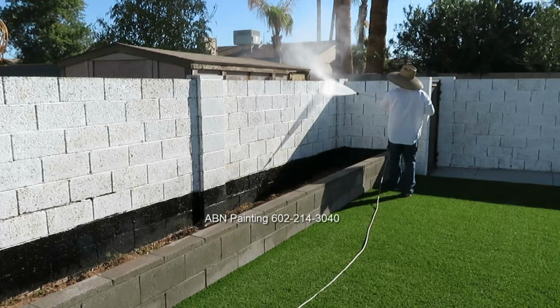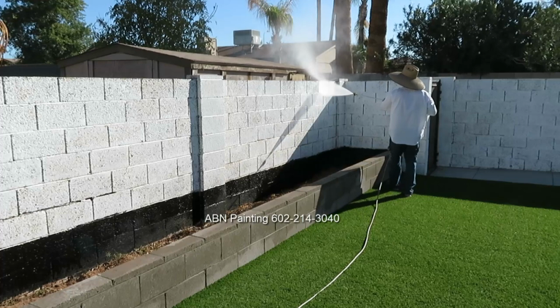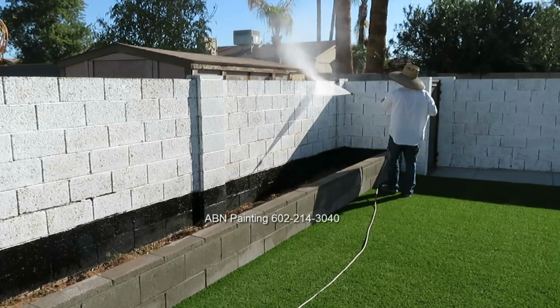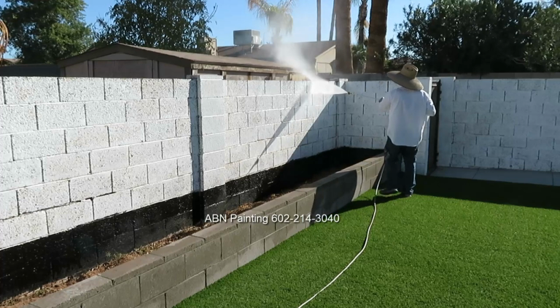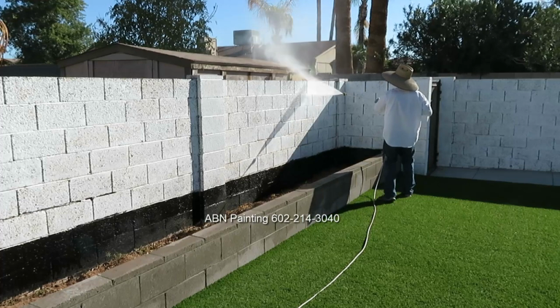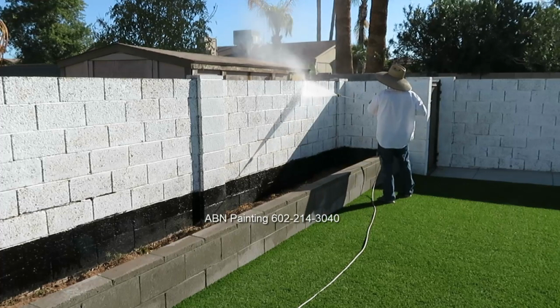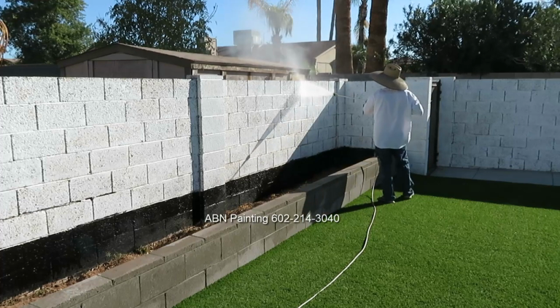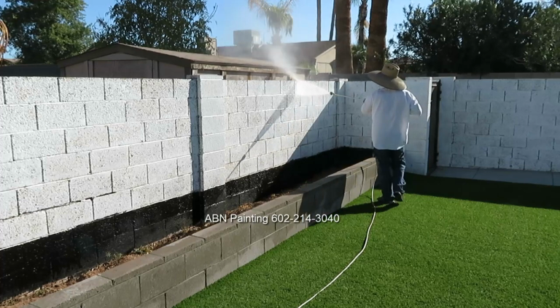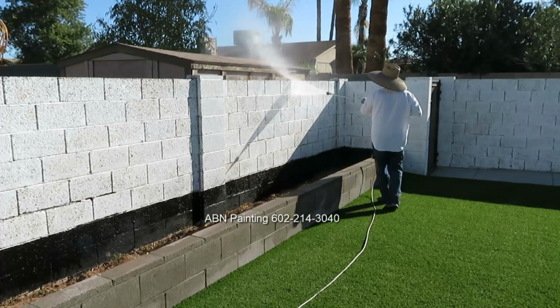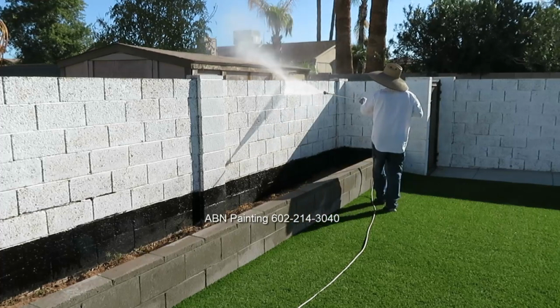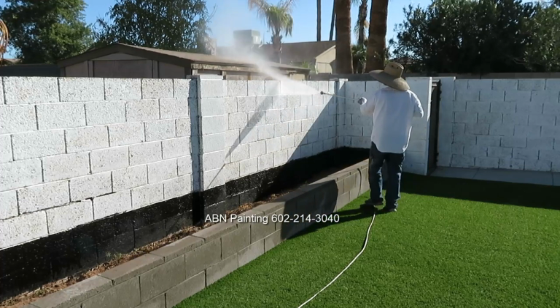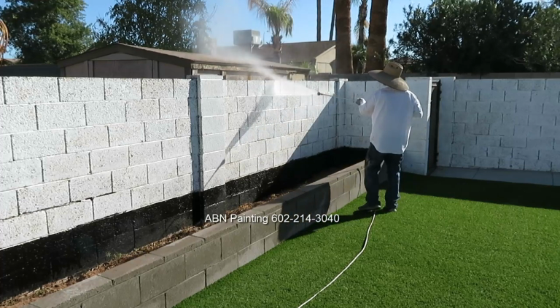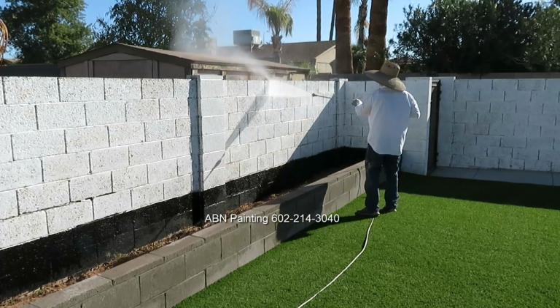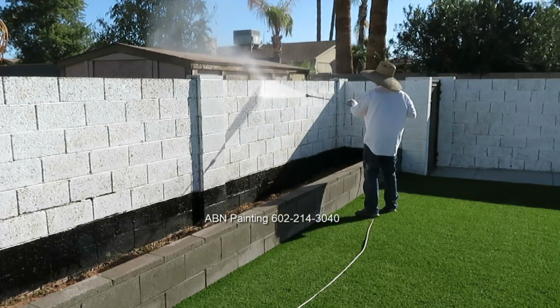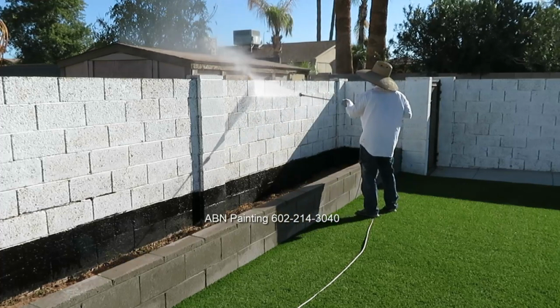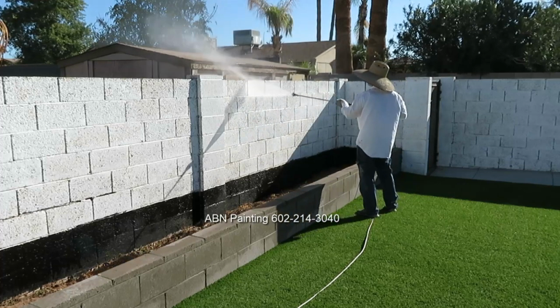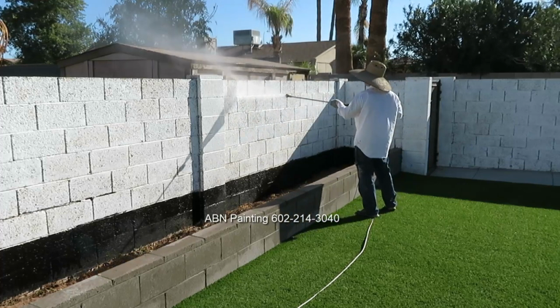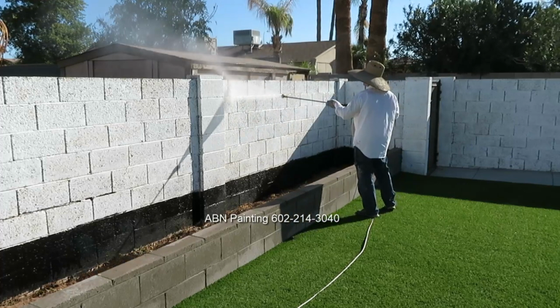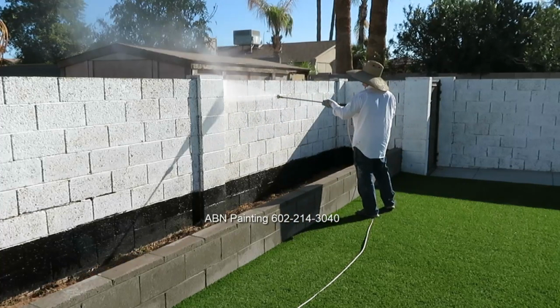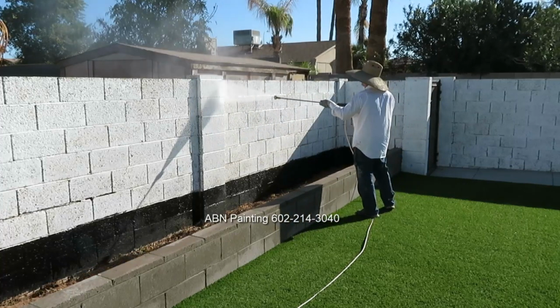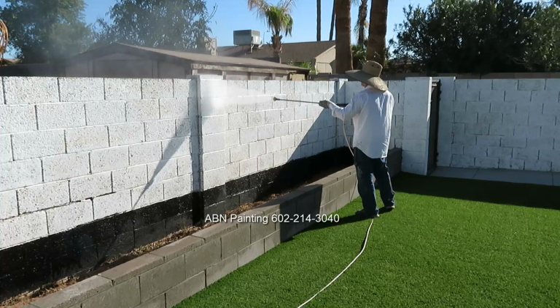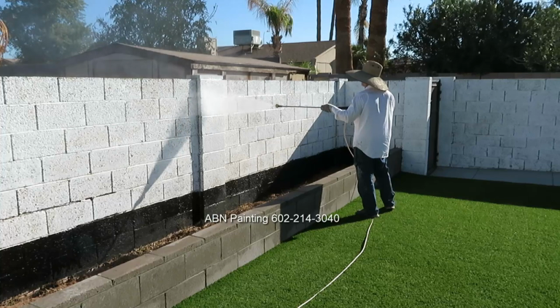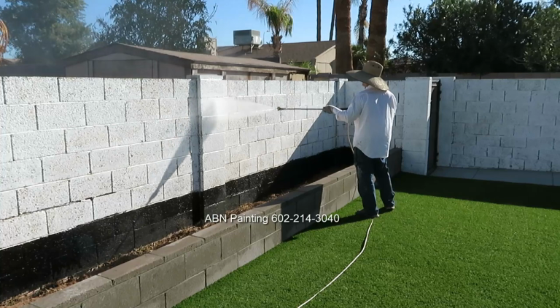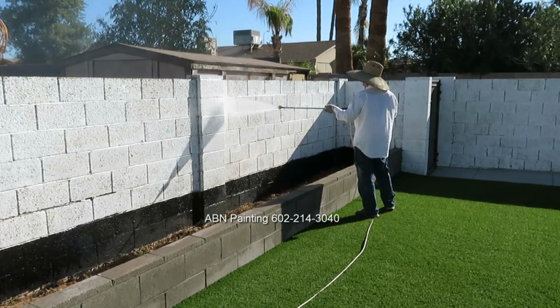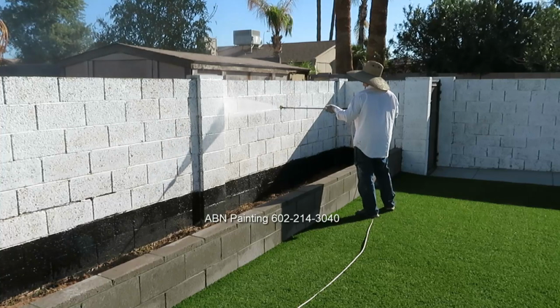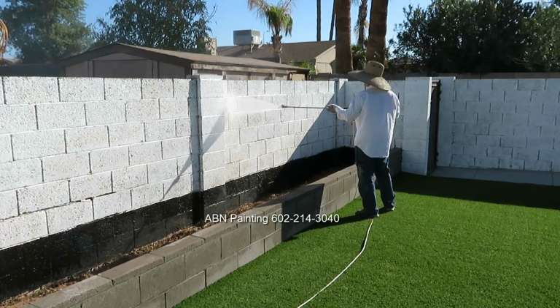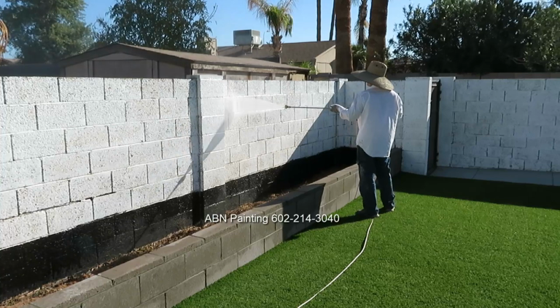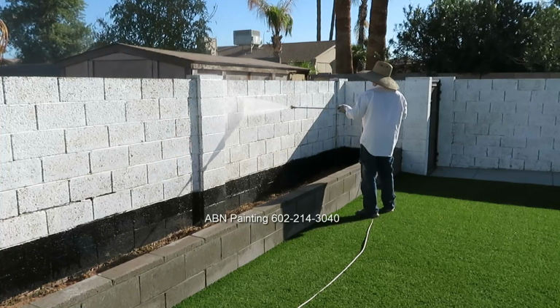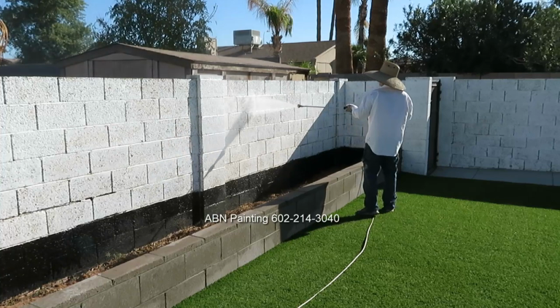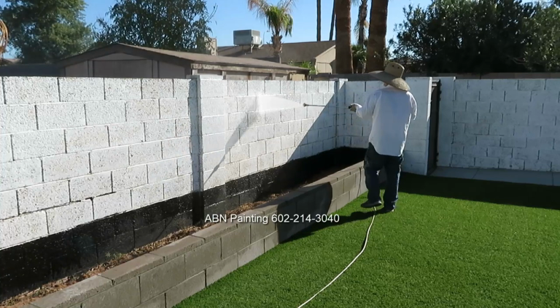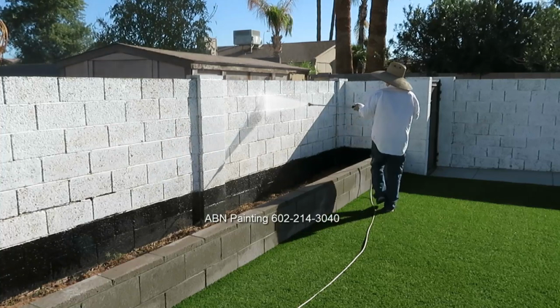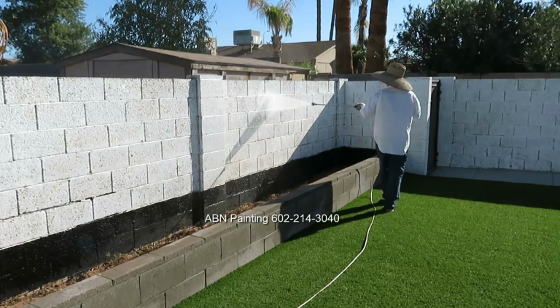In this video by ABN Painting, we are doing preparation work and spray painting a cinder block wall.